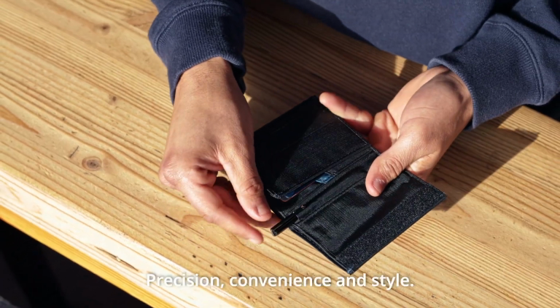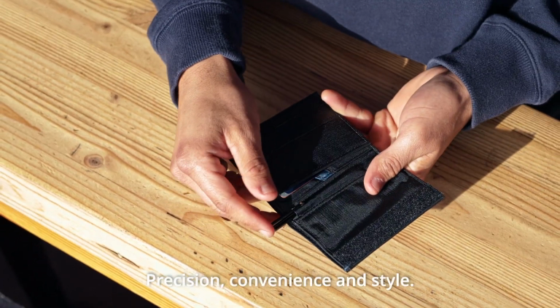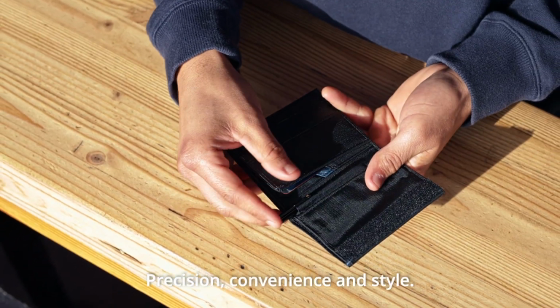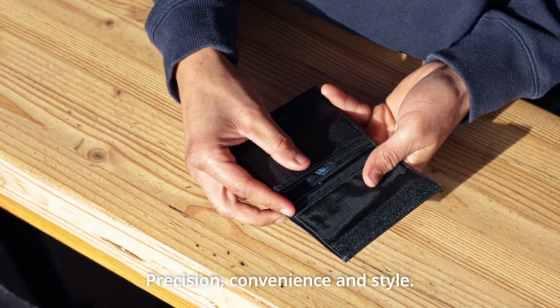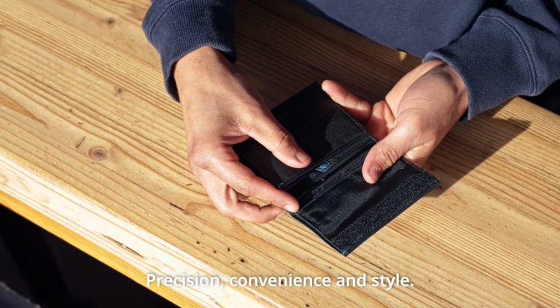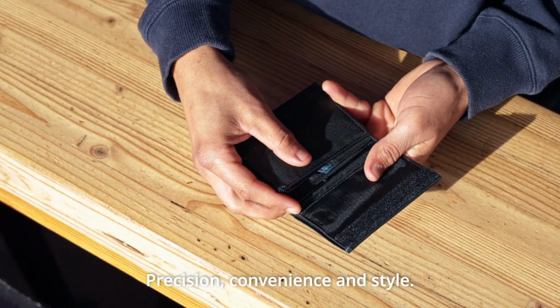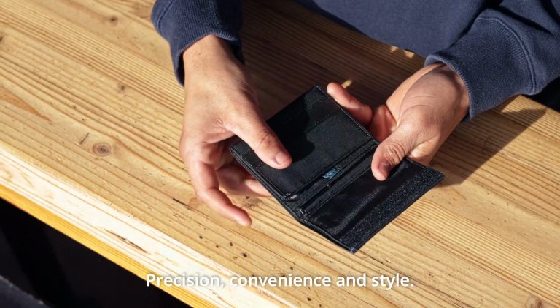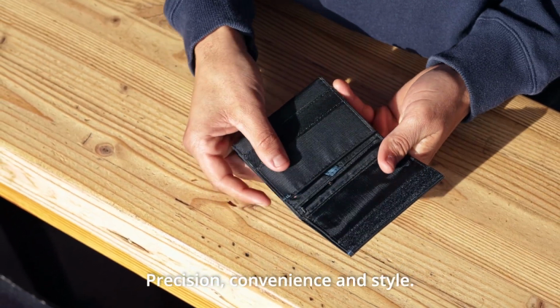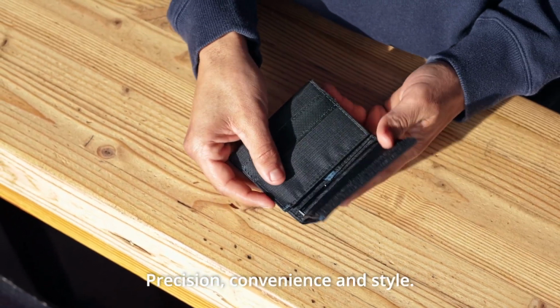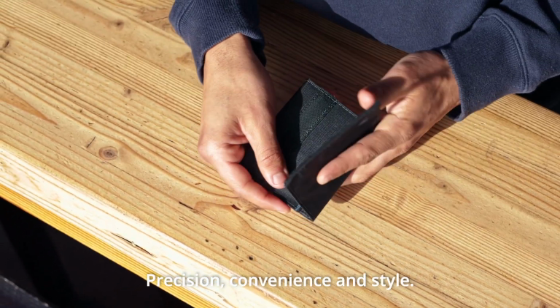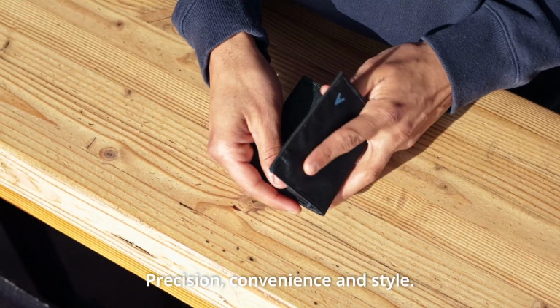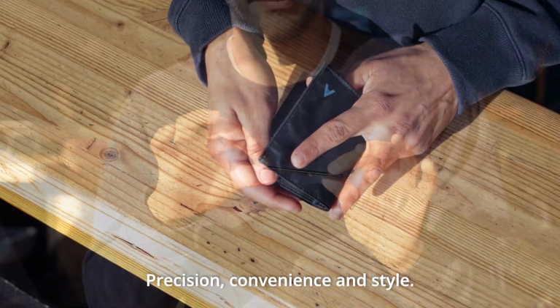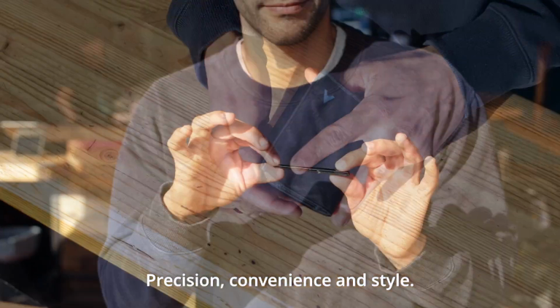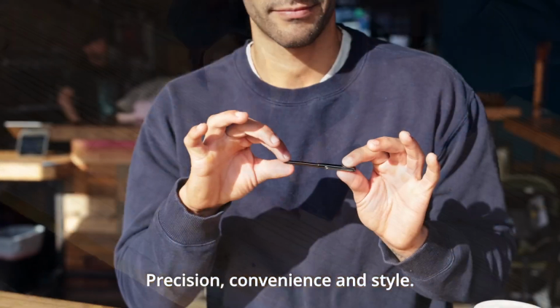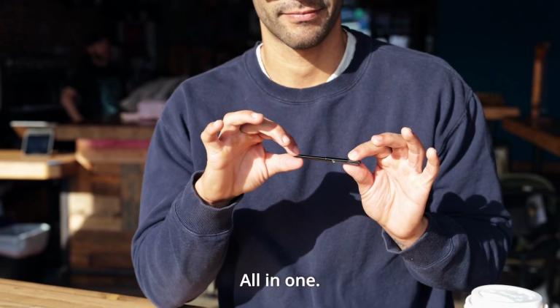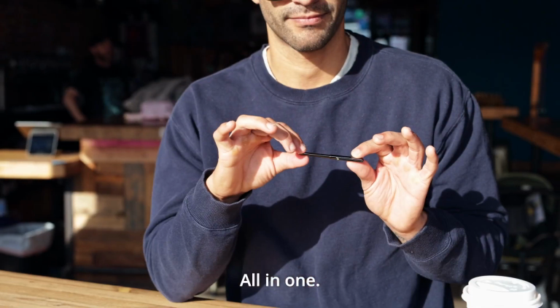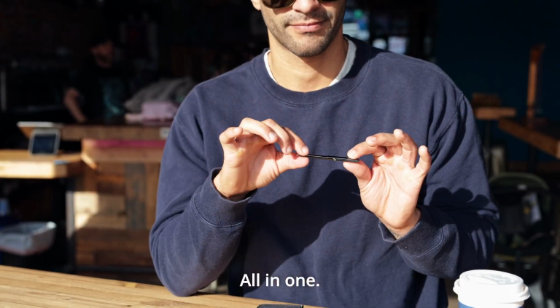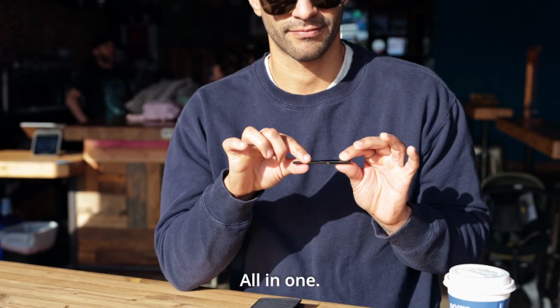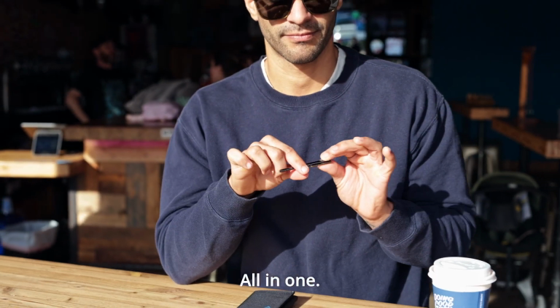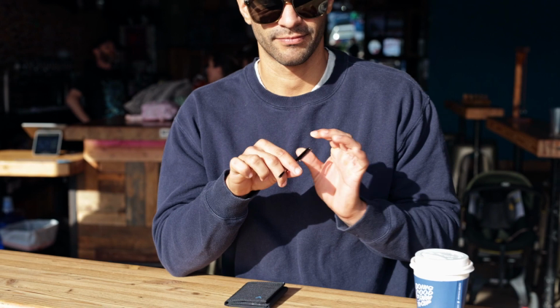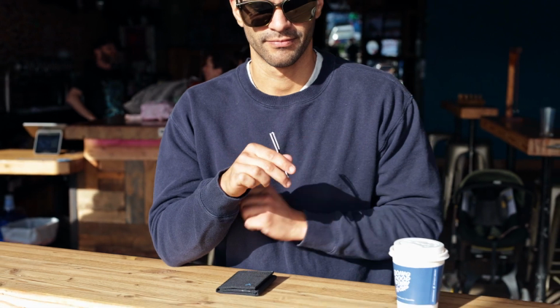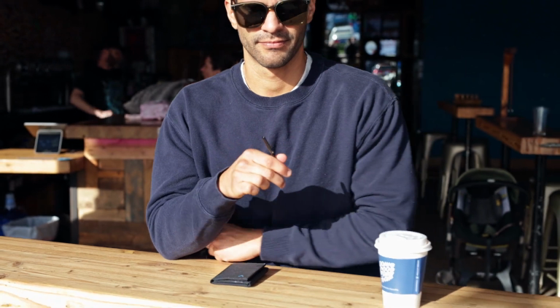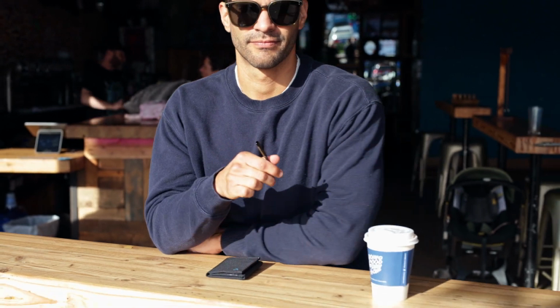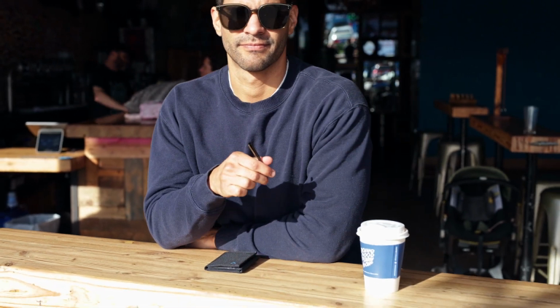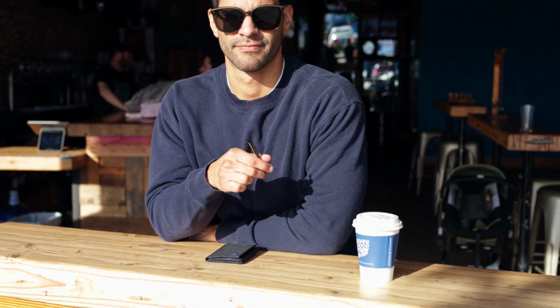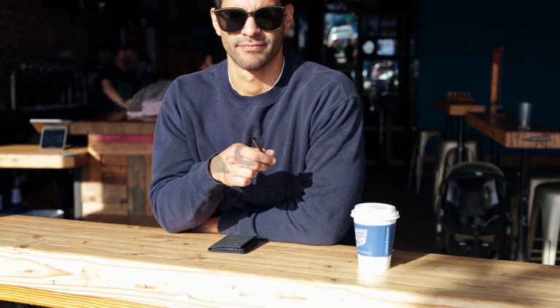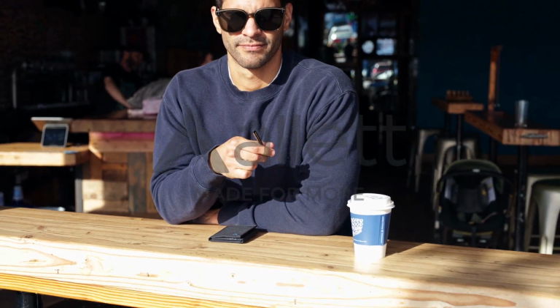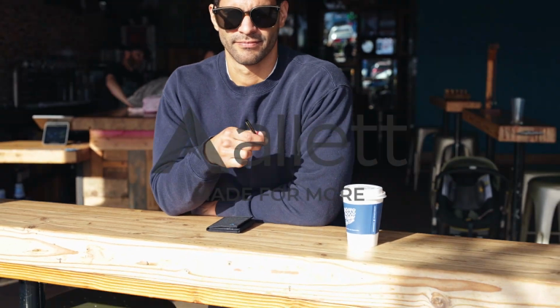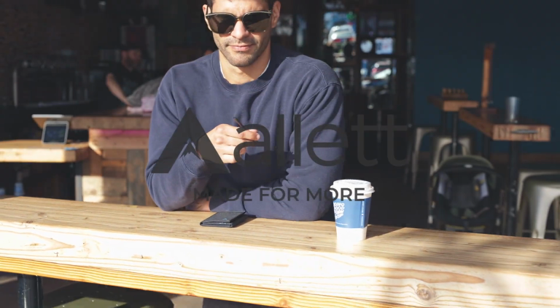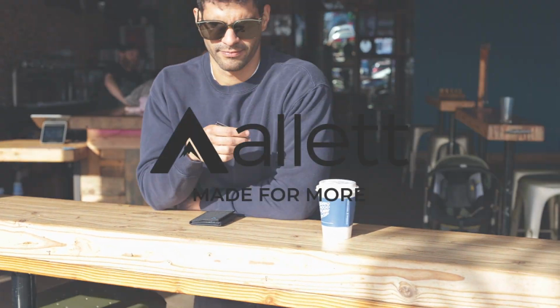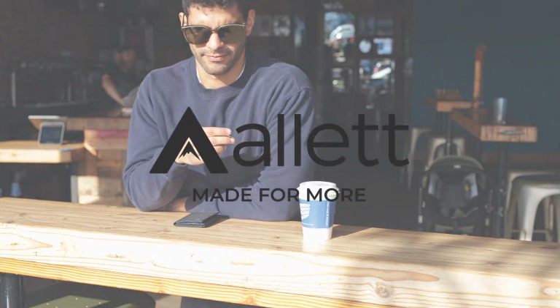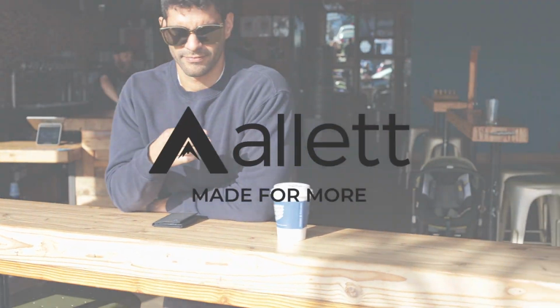Precision, convenience and style, all in one. All It. Made for more.